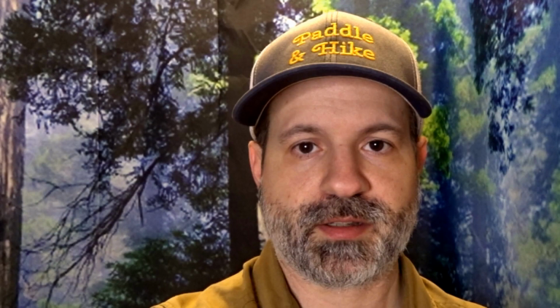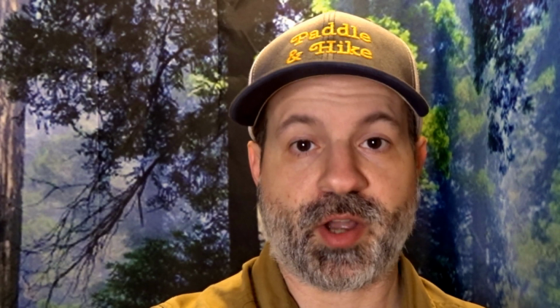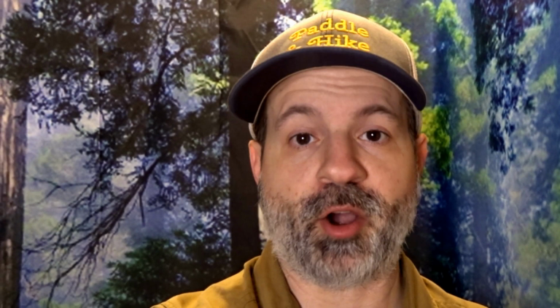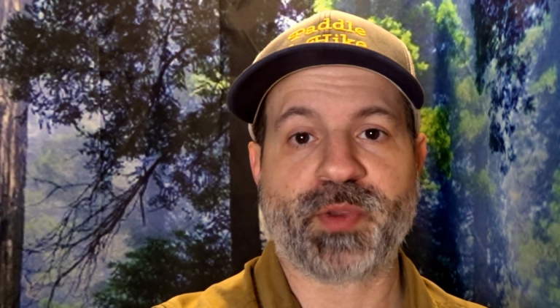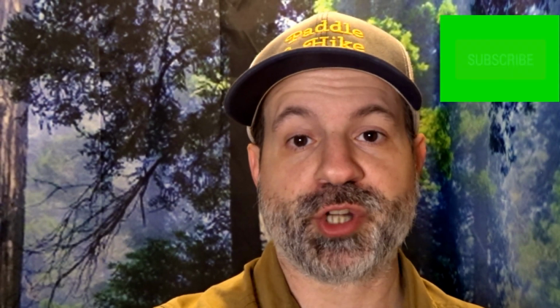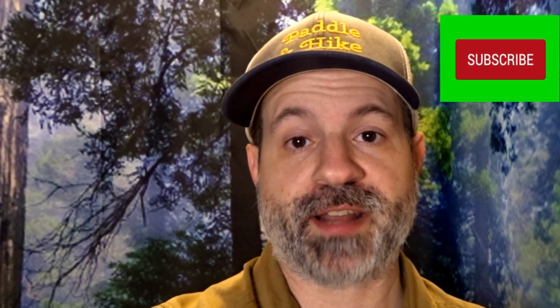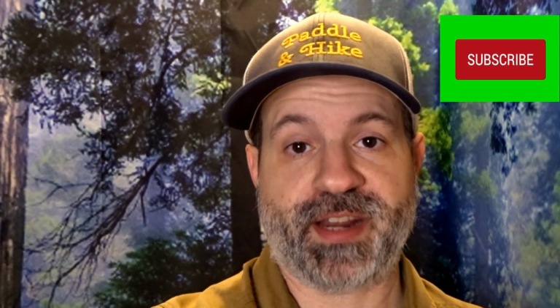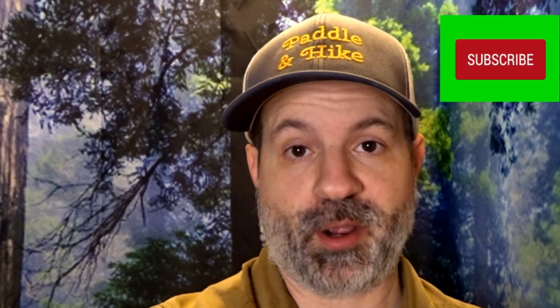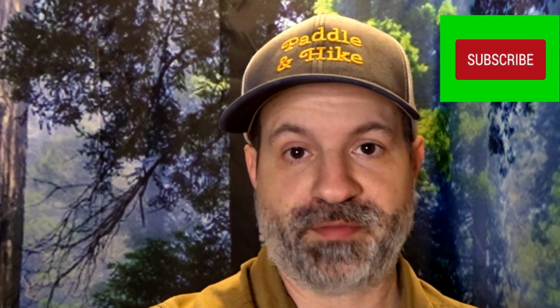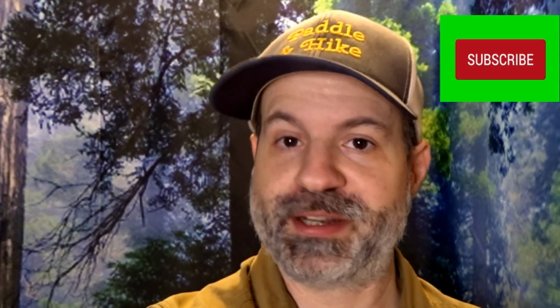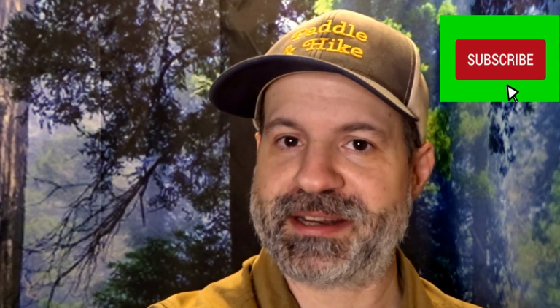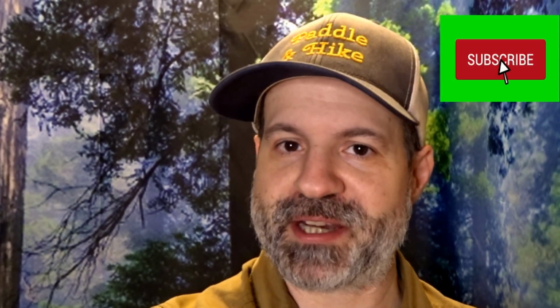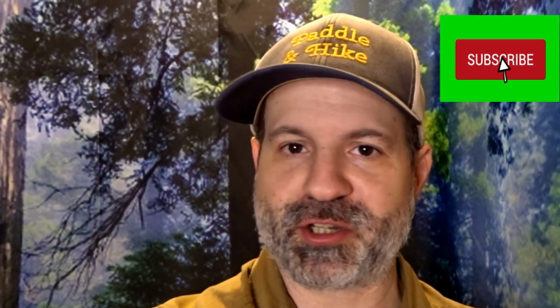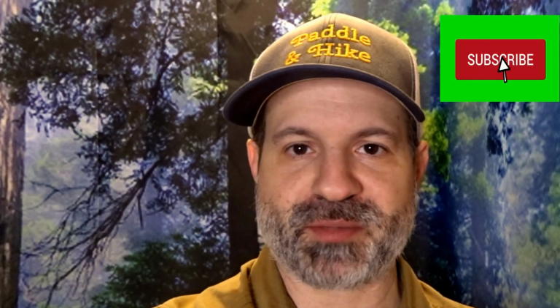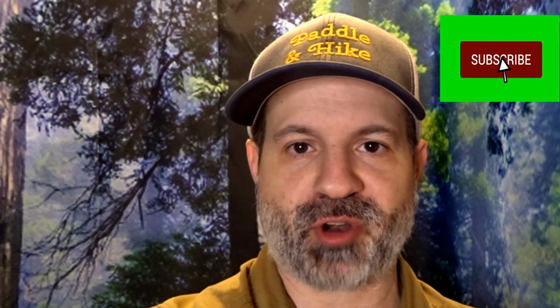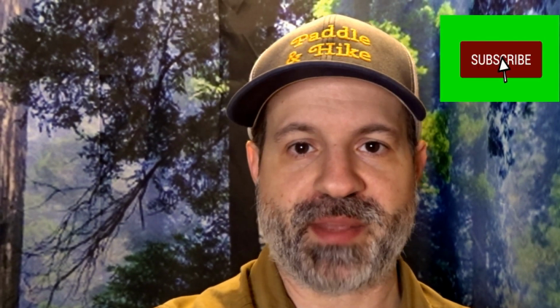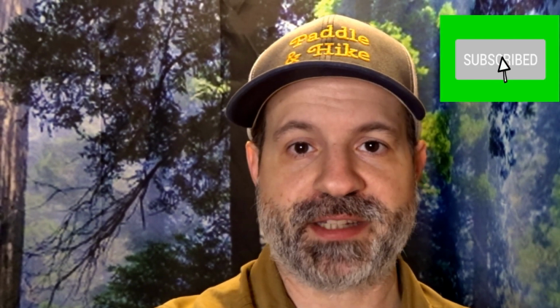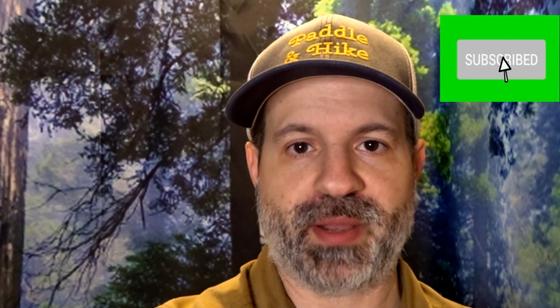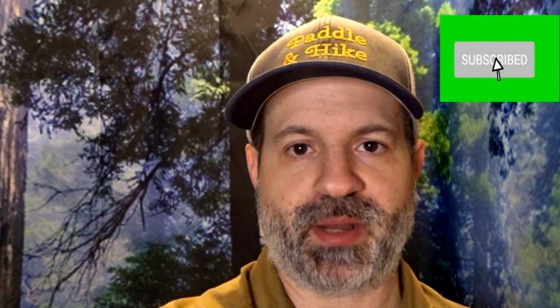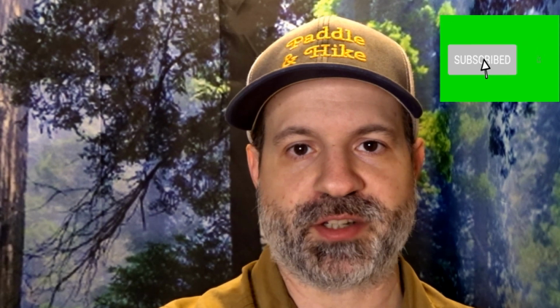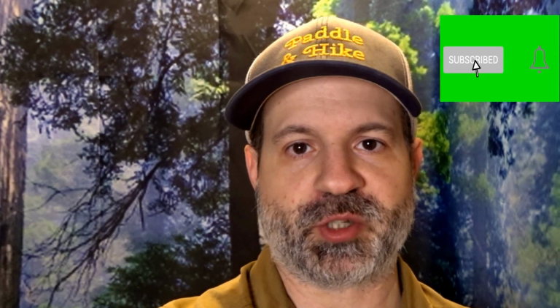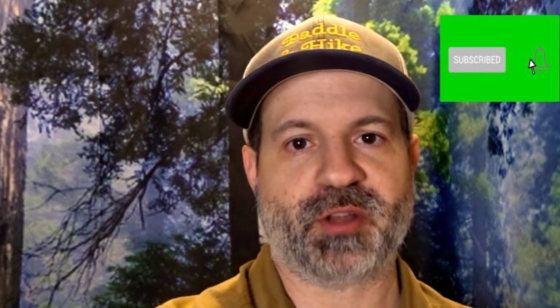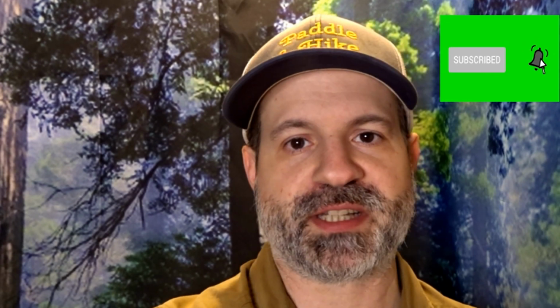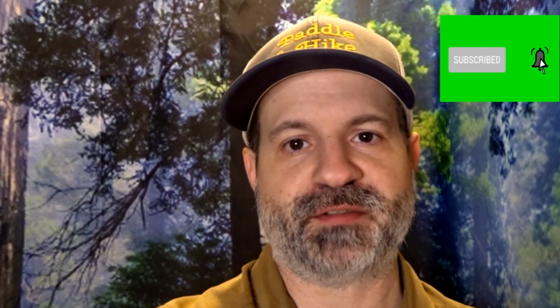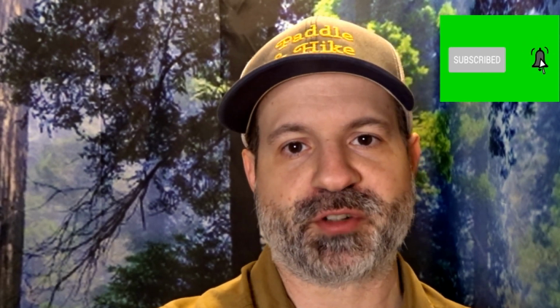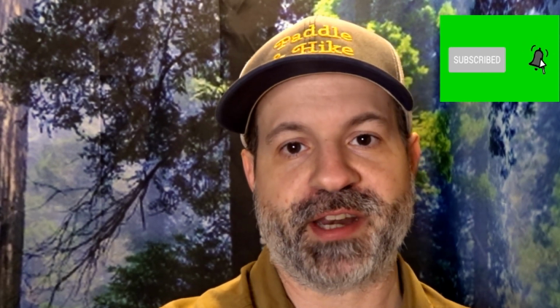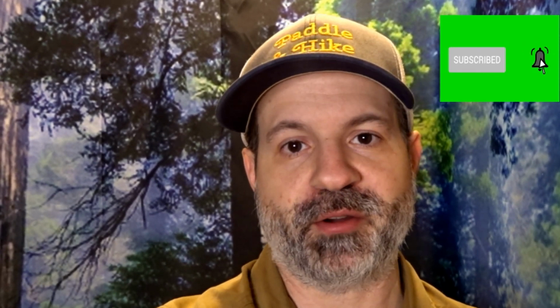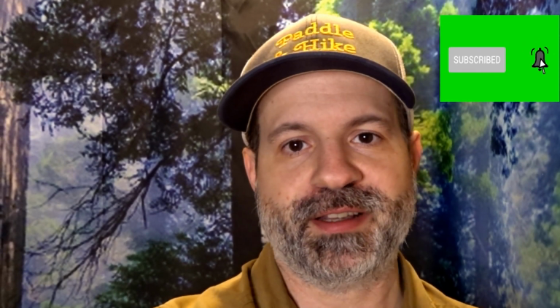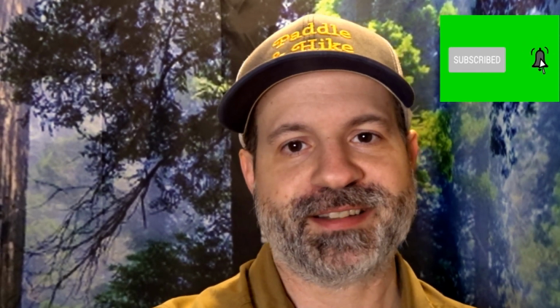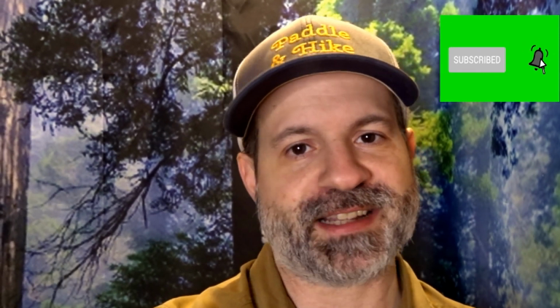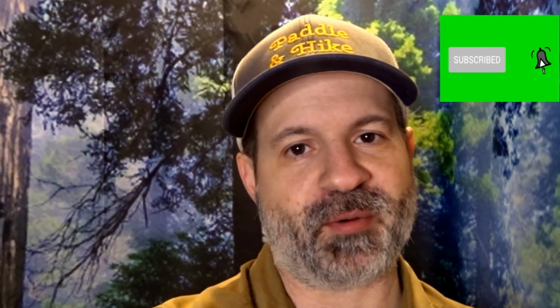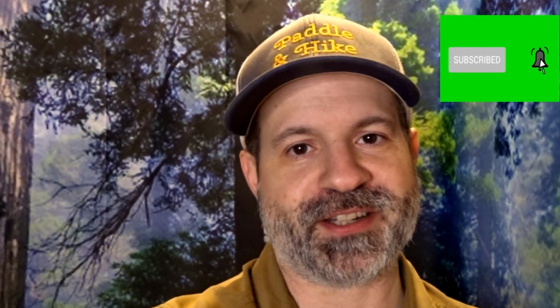I hope you enjoyed that video. If you did, make sure to subscribe and hit the bell button so you don't miss any future videos. Thanks for watching.